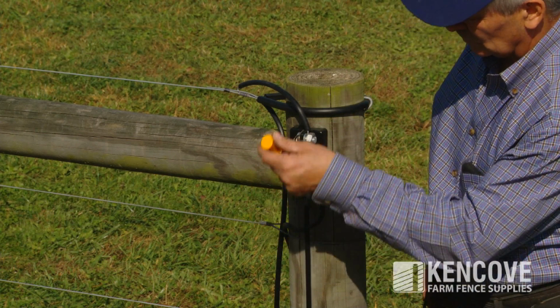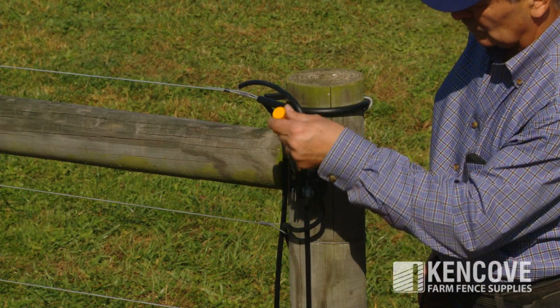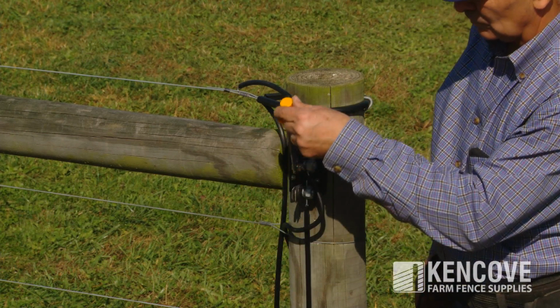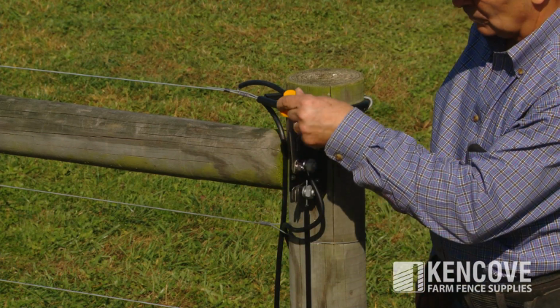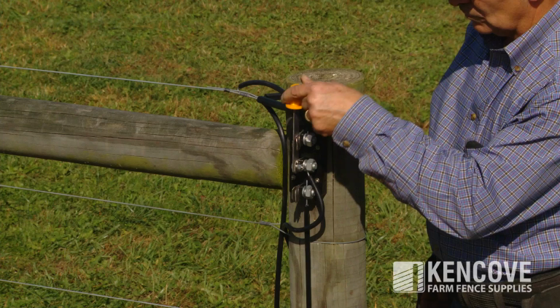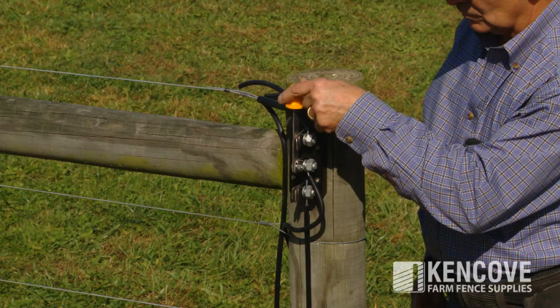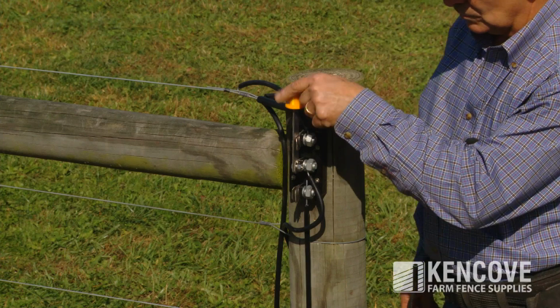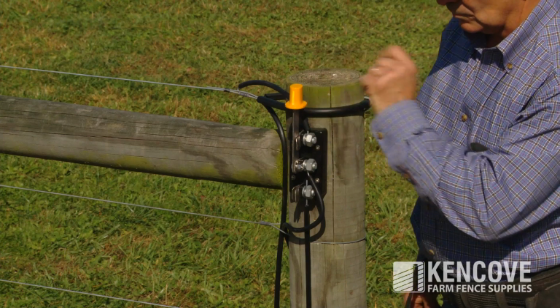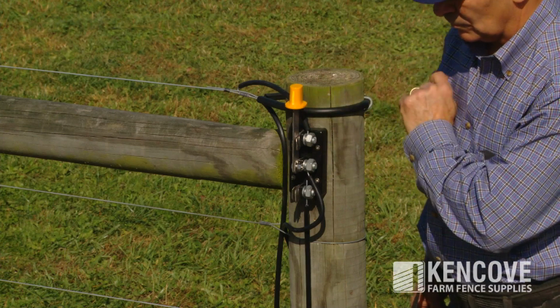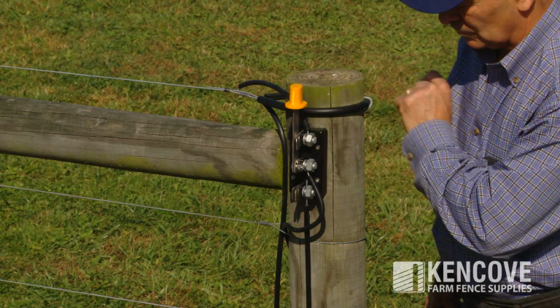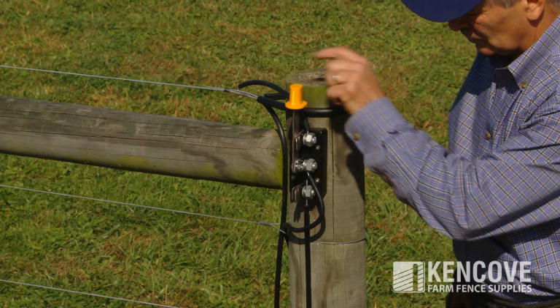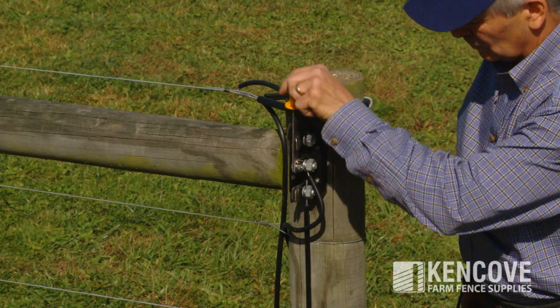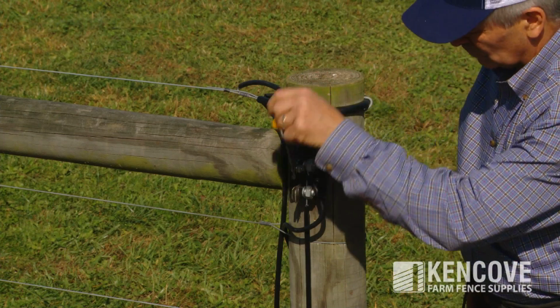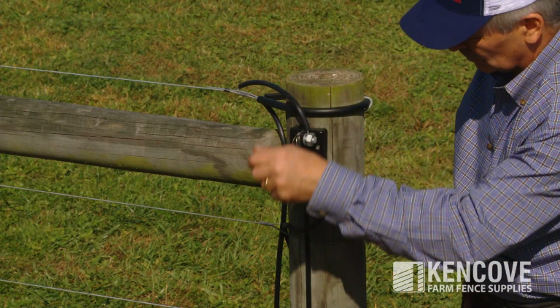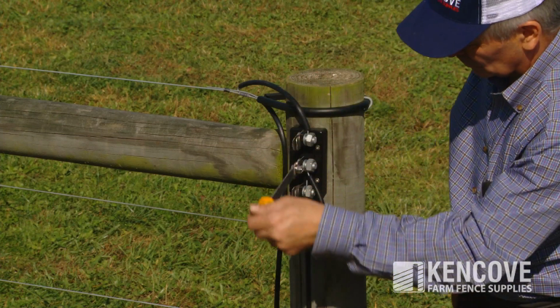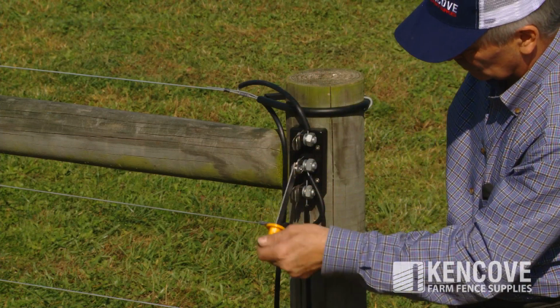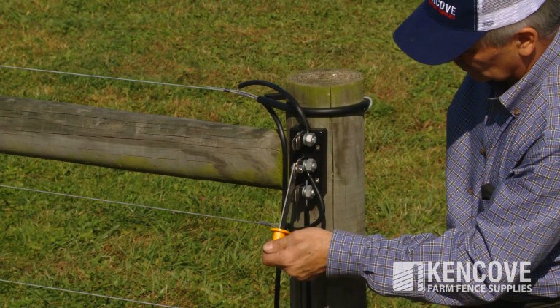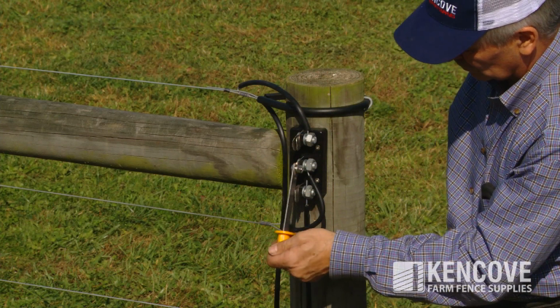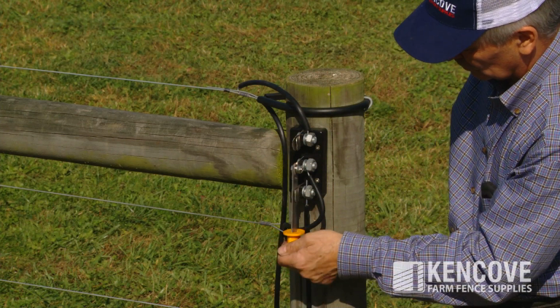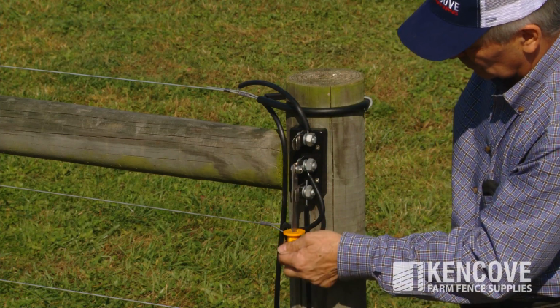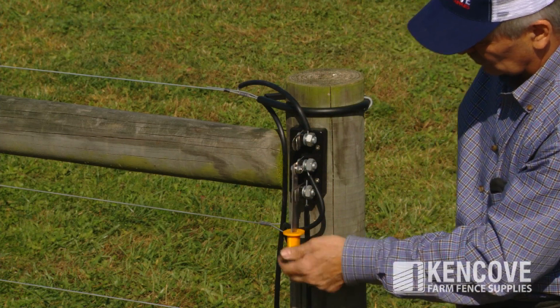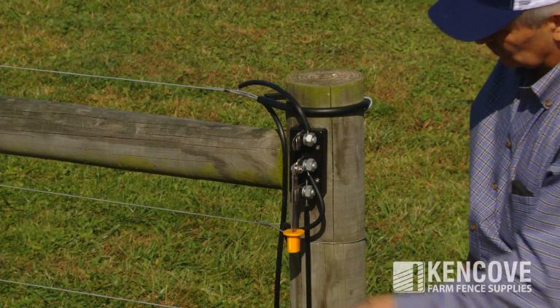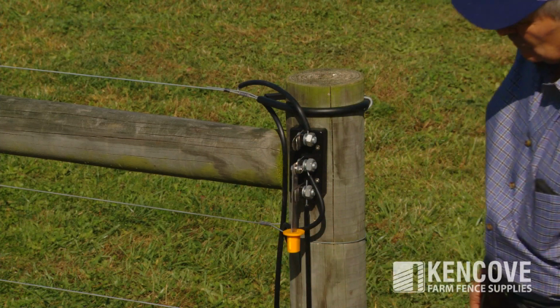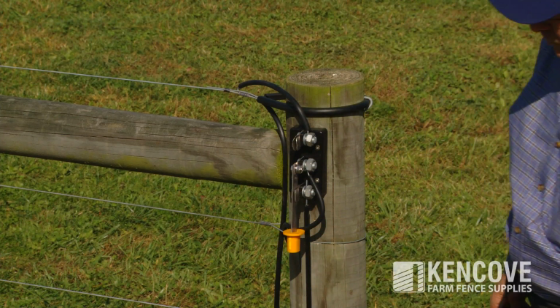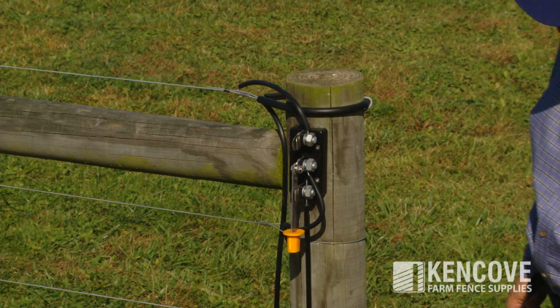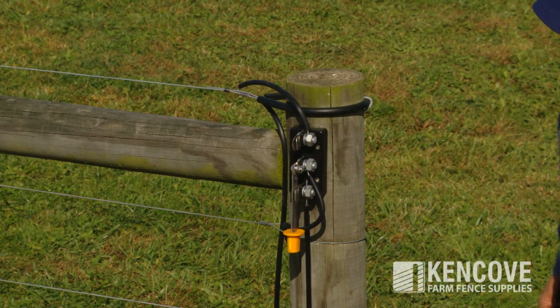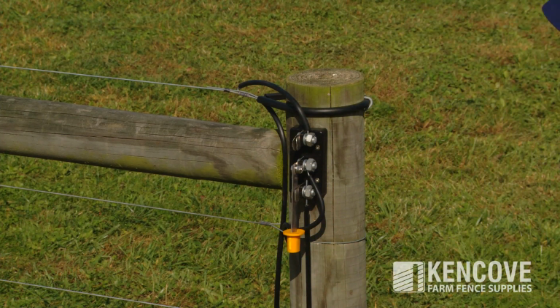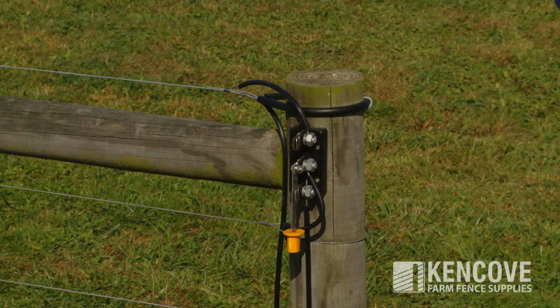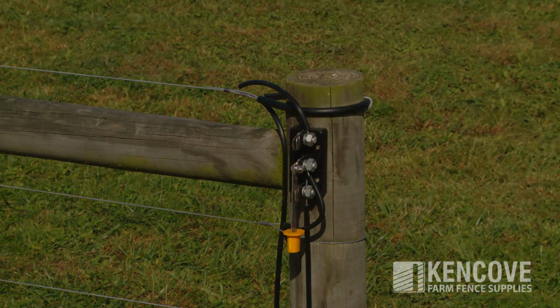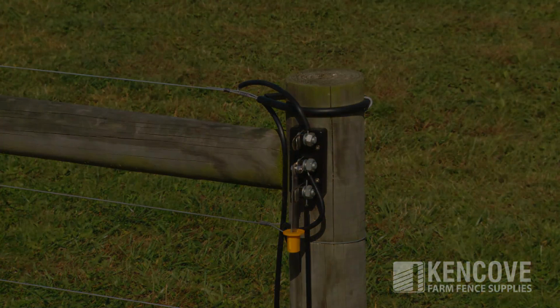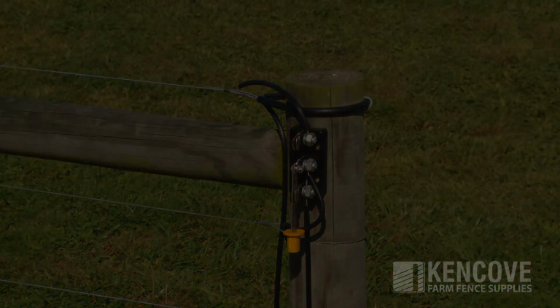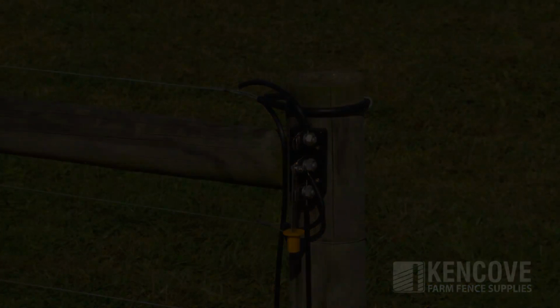The subsequent two fence wires could be energized independently of each other, but not both at the same time.